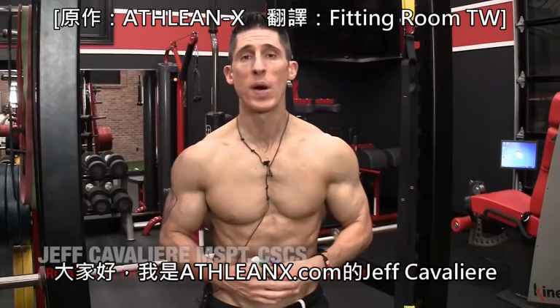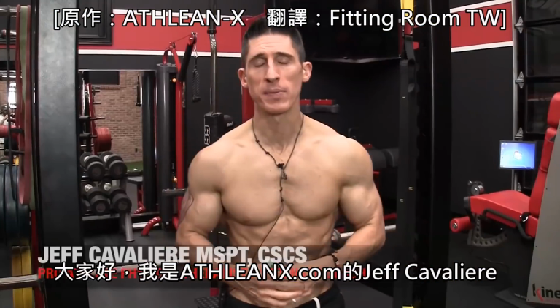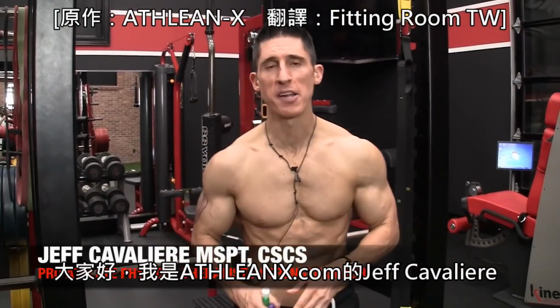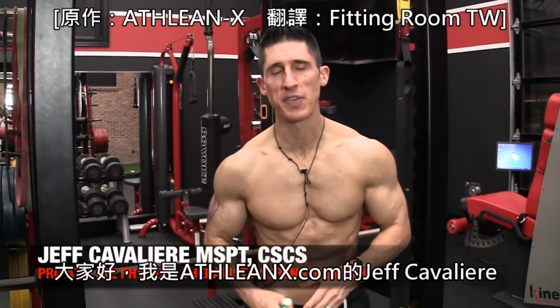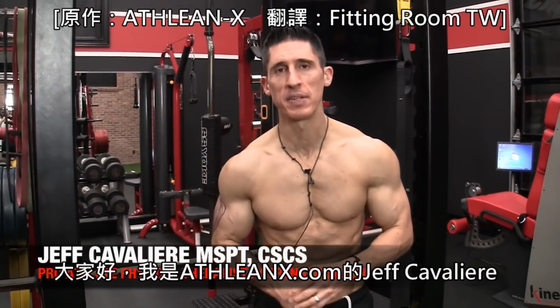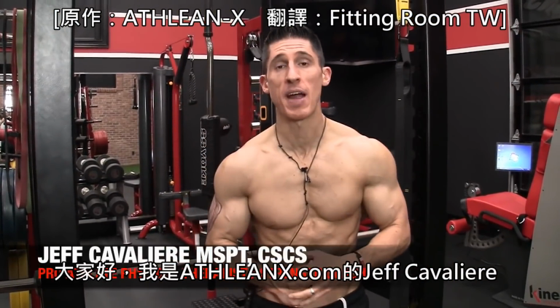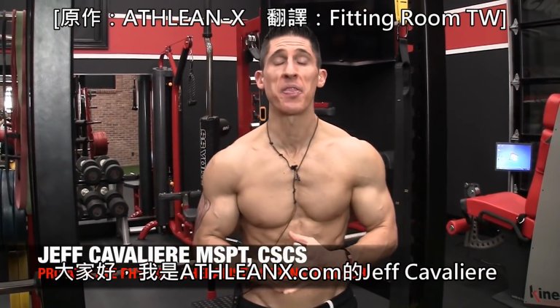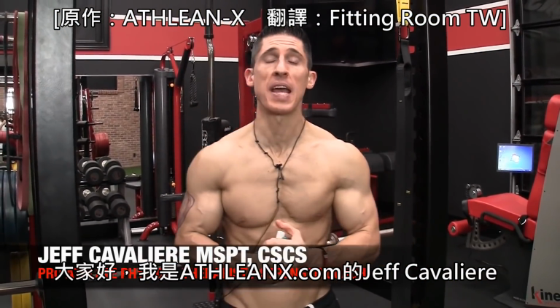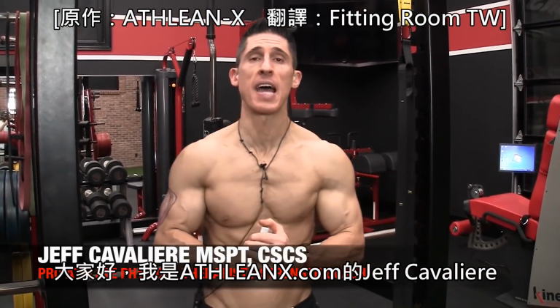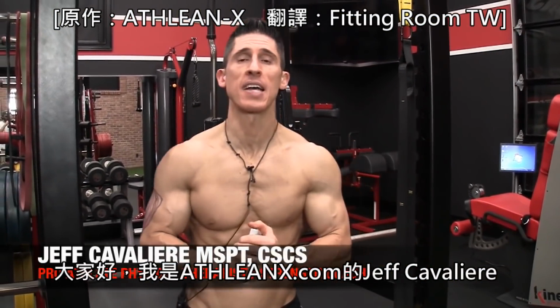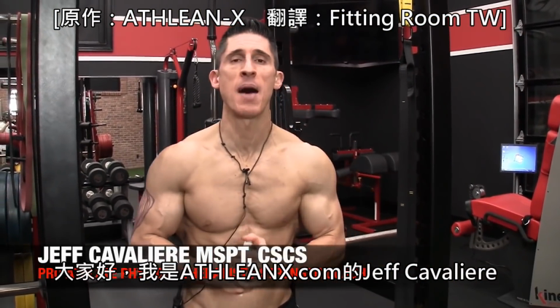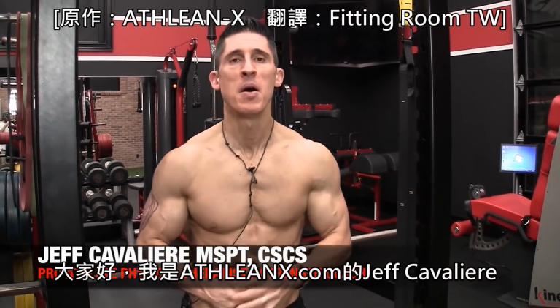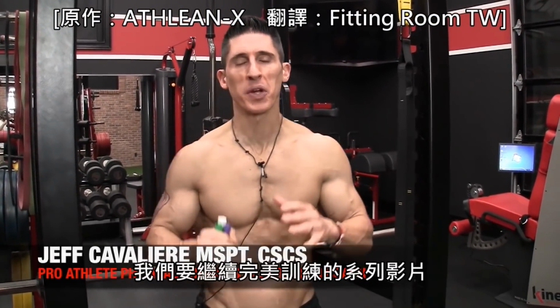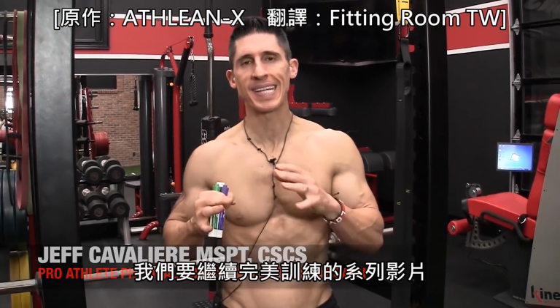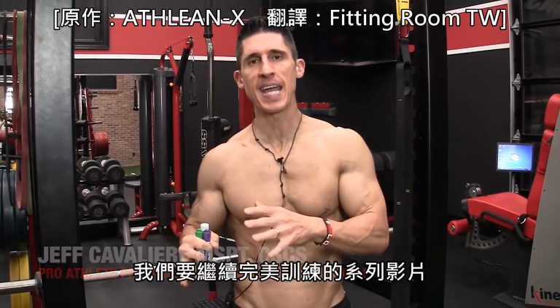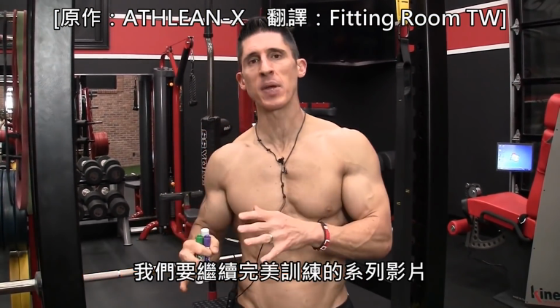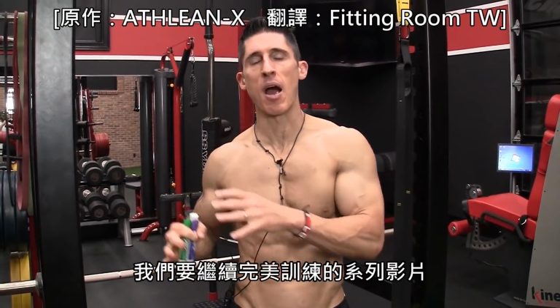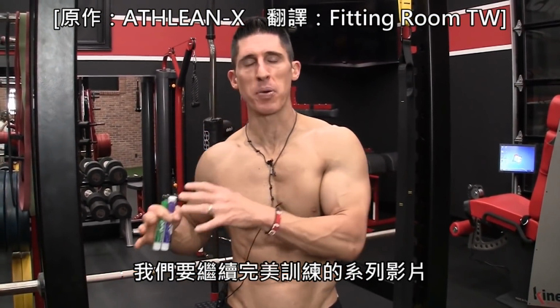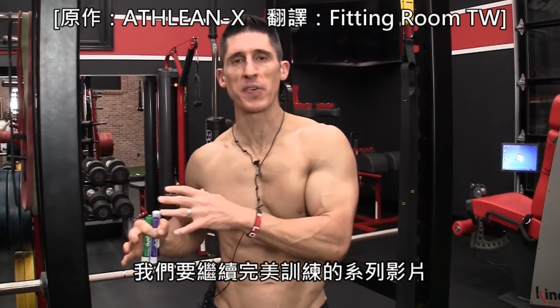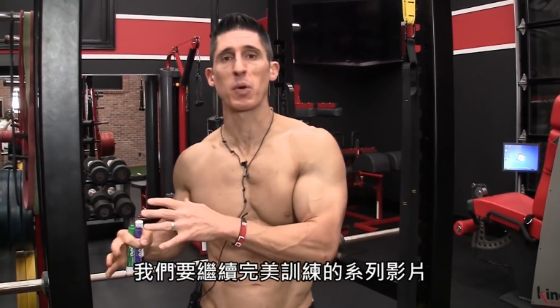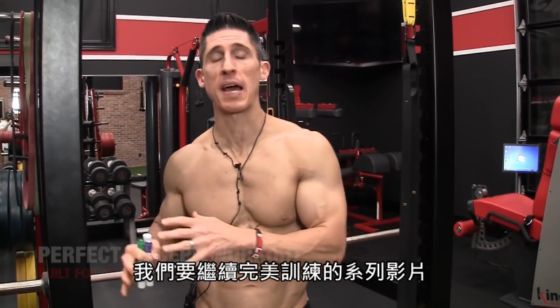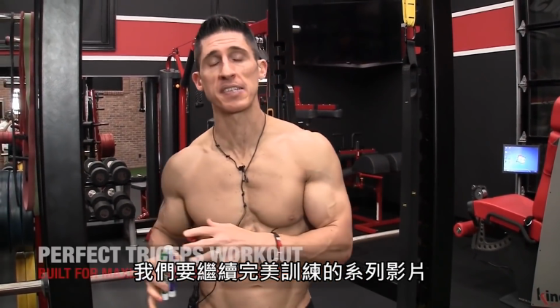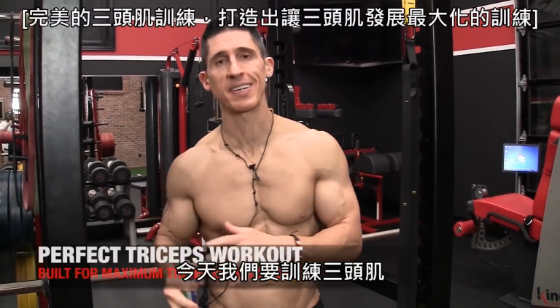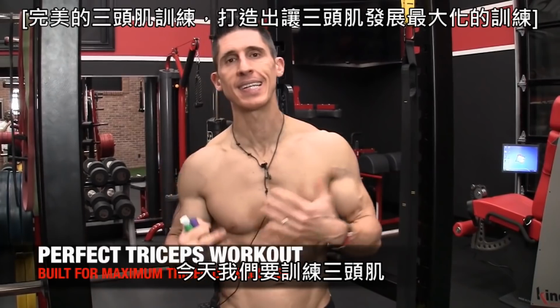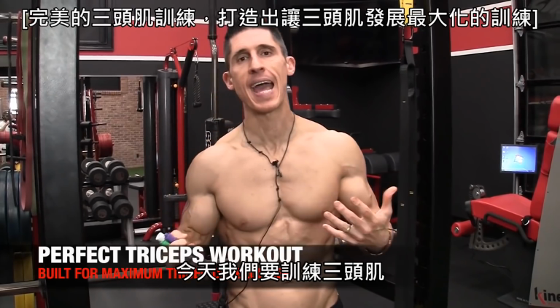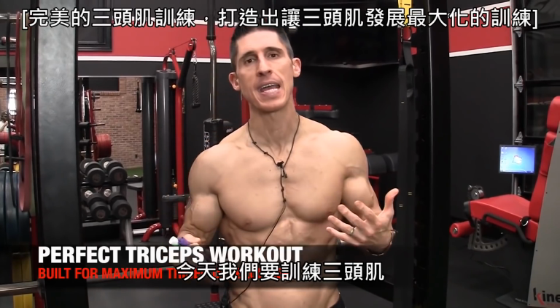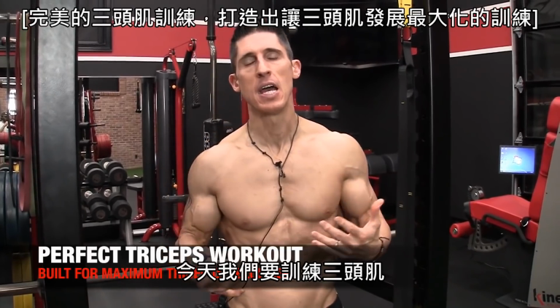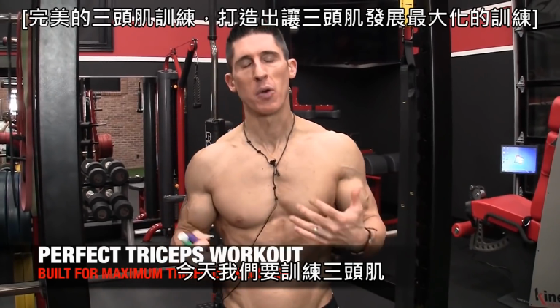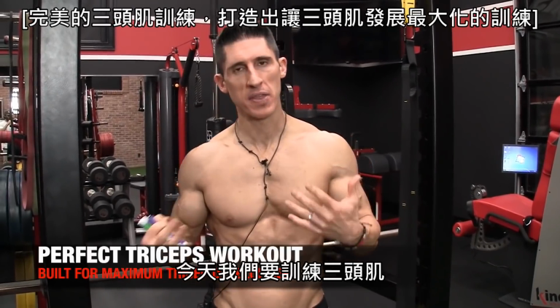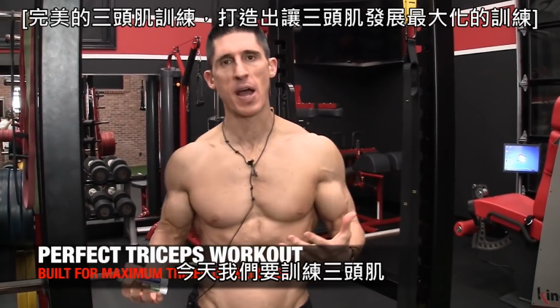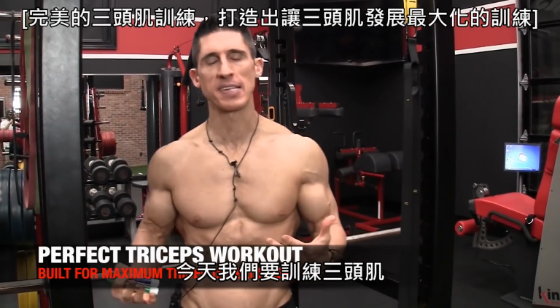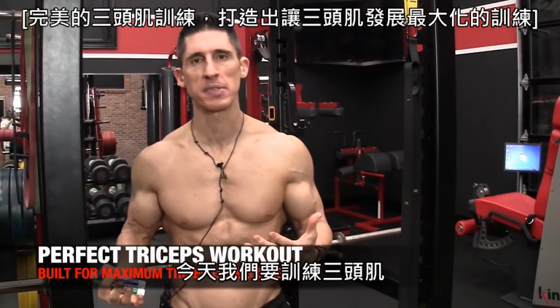What's up, guys? Jeff Cavaliere, ATHLEANX.com. We're continuing our Perfect Workout Series. Today, we're hitting the triceps.